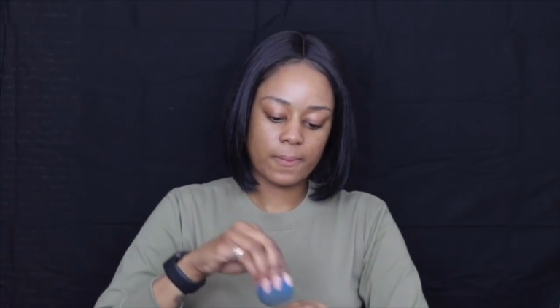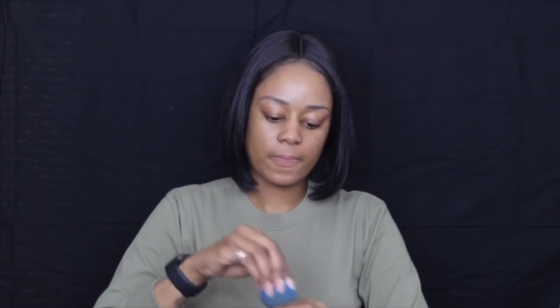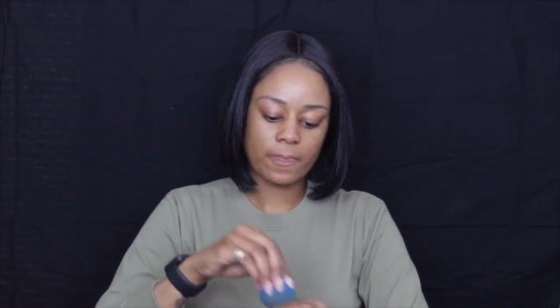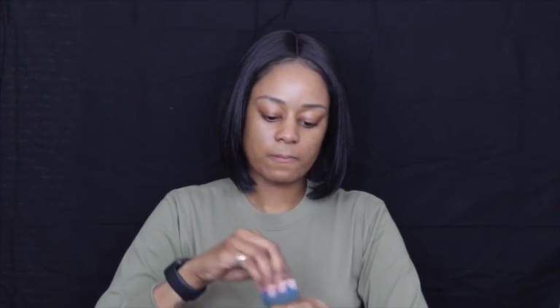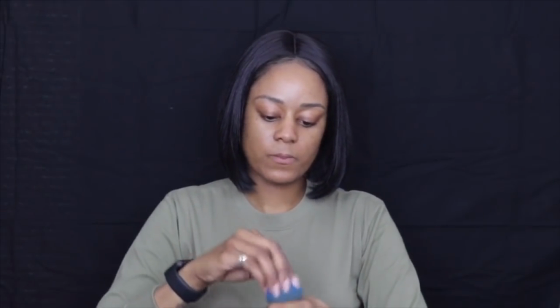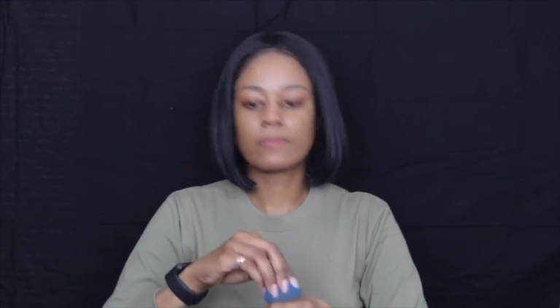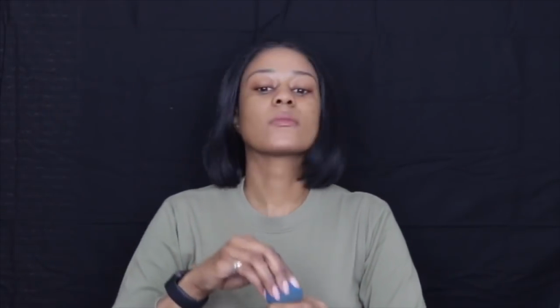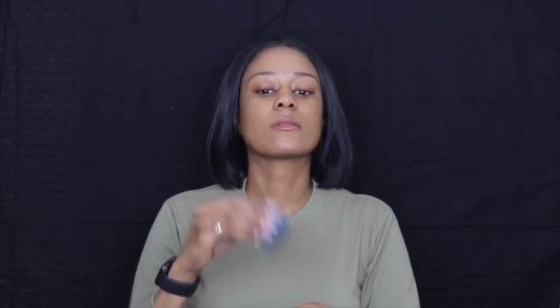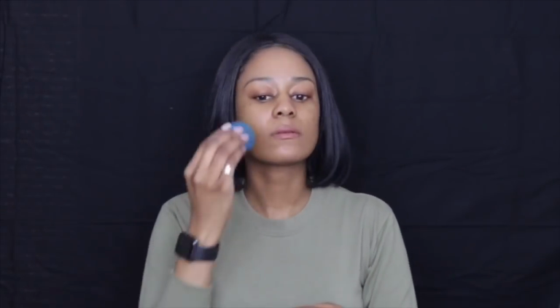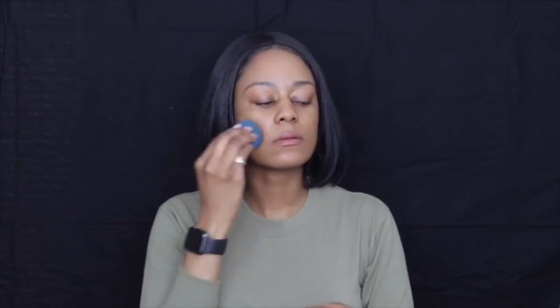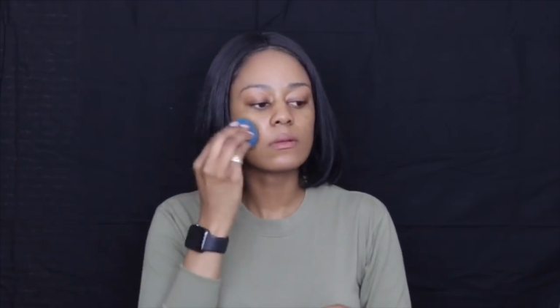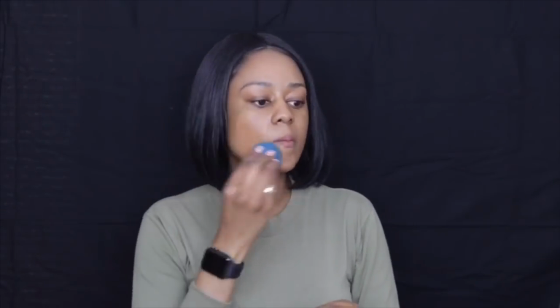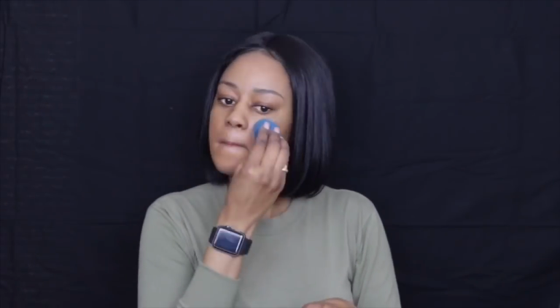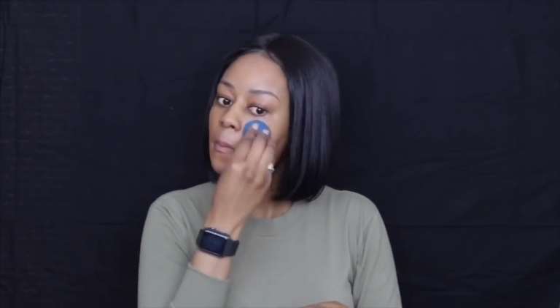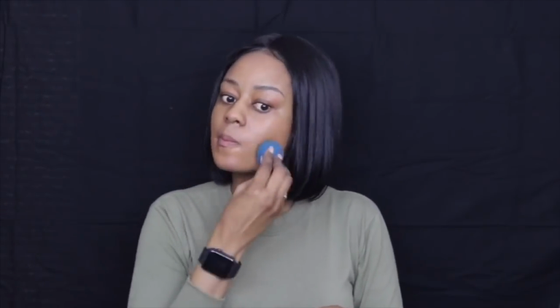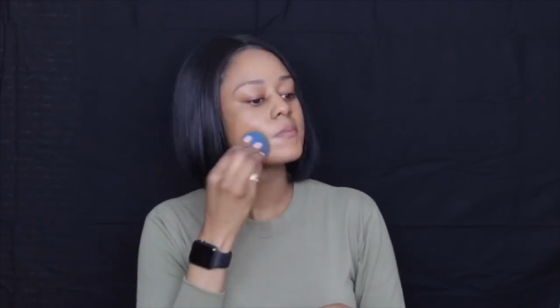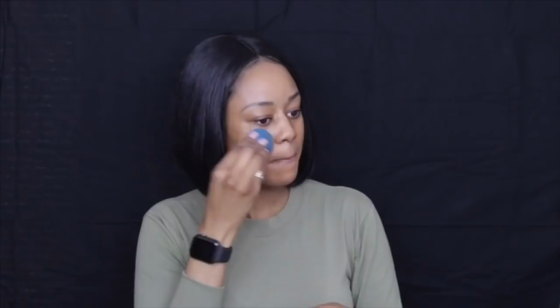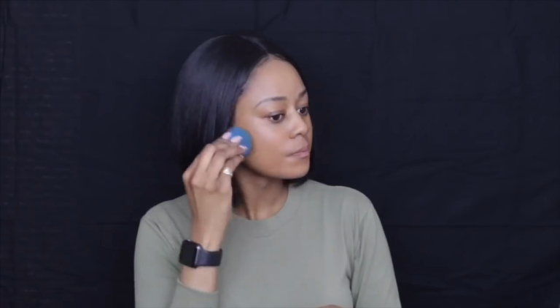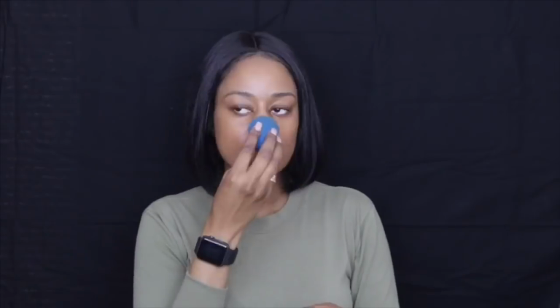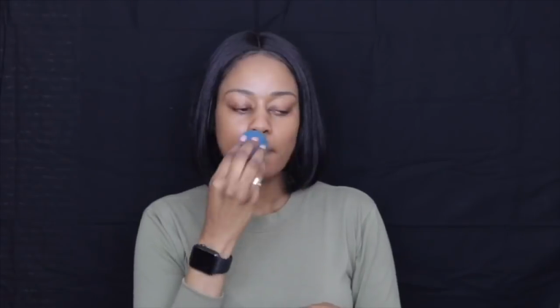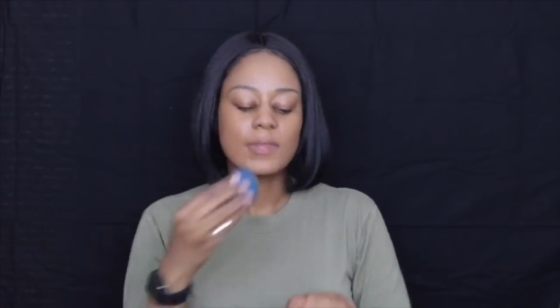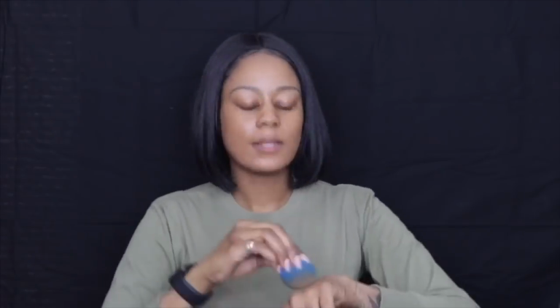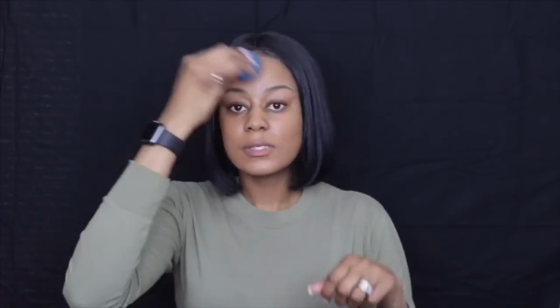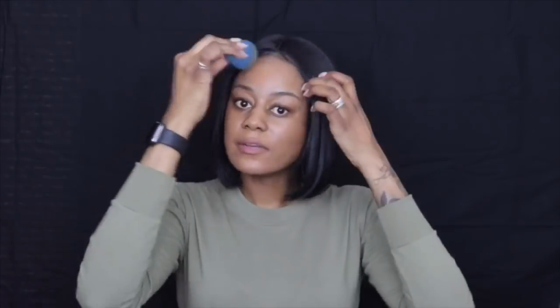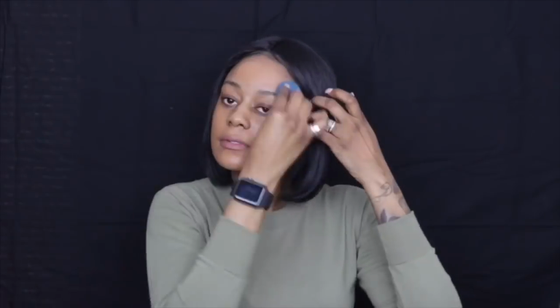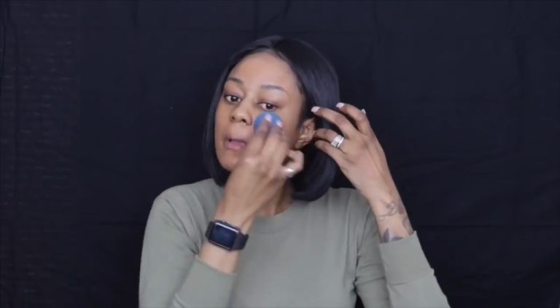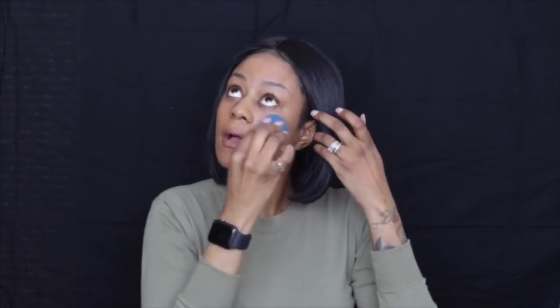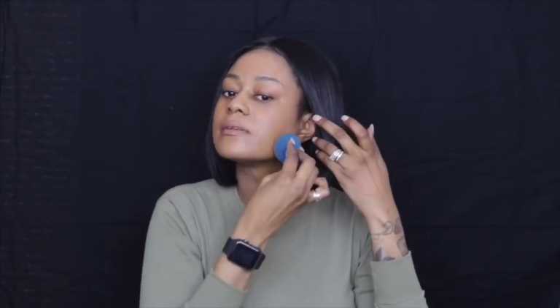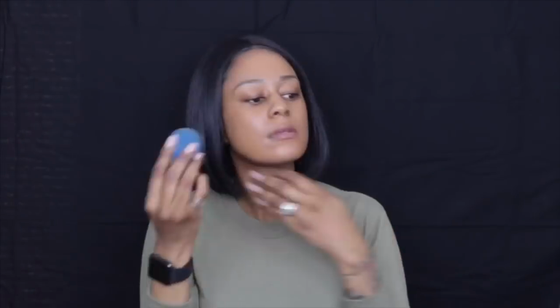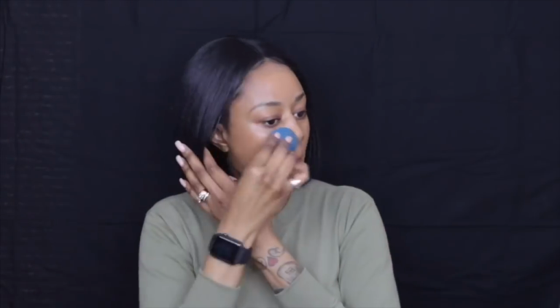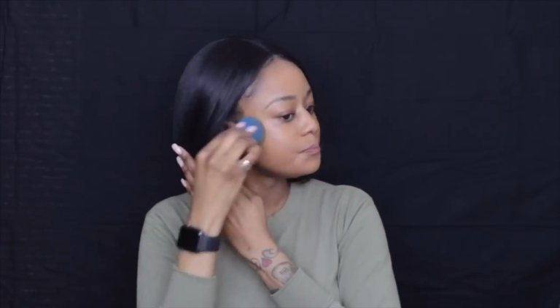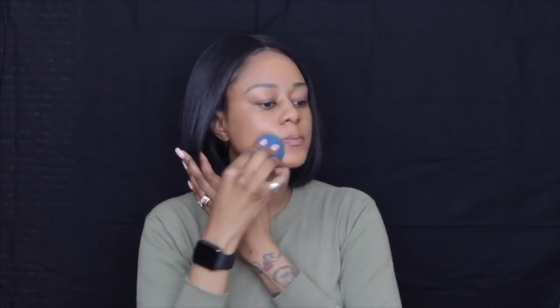Using my damp beauty blender, I'm going to go ahead and apply that all over my face.